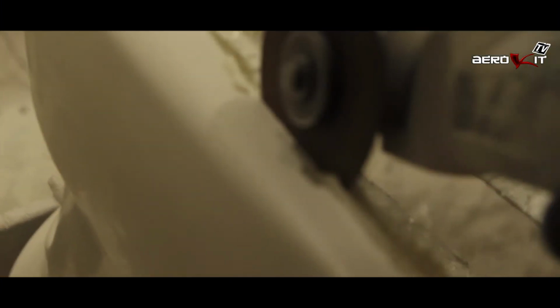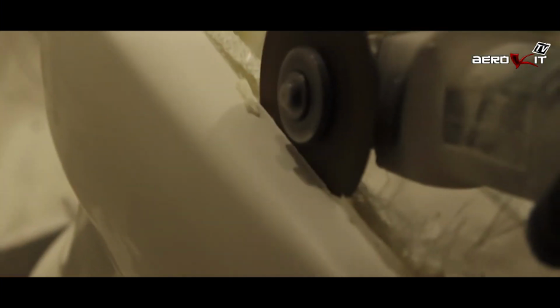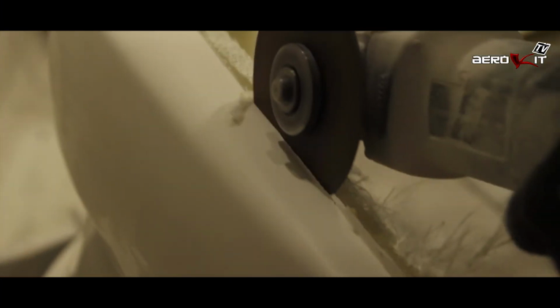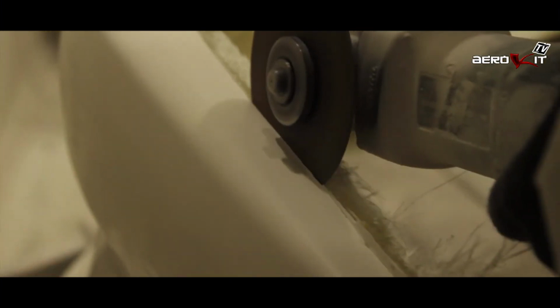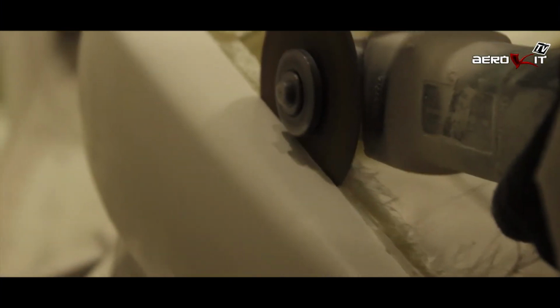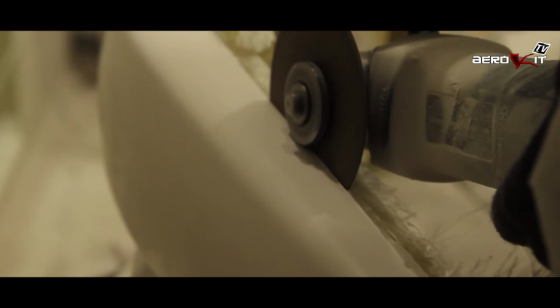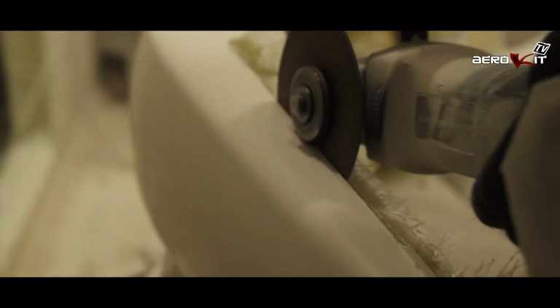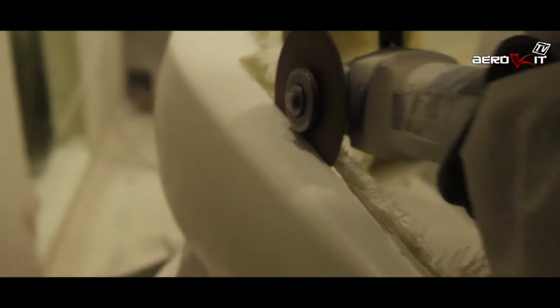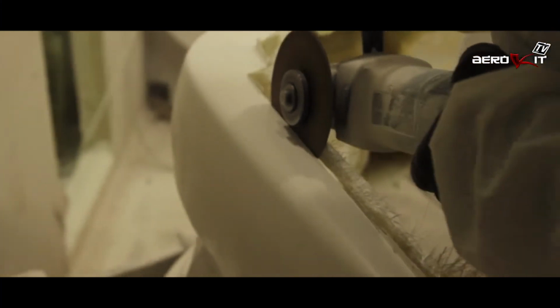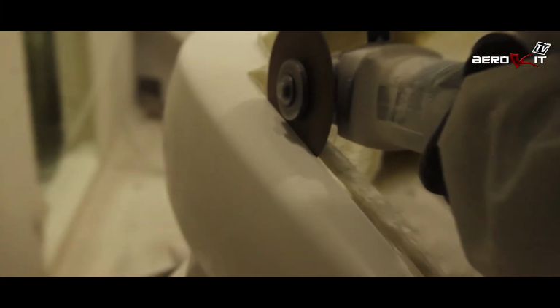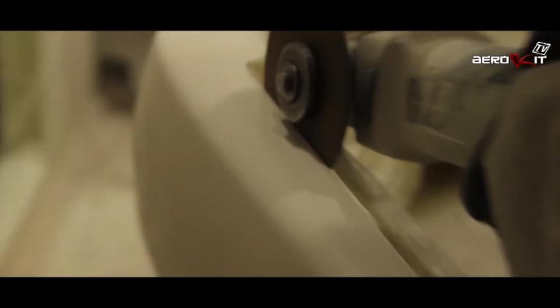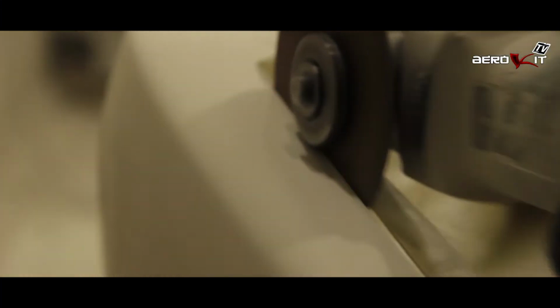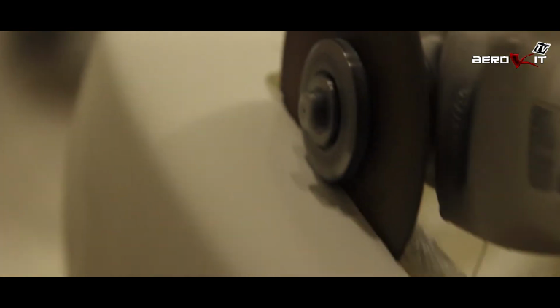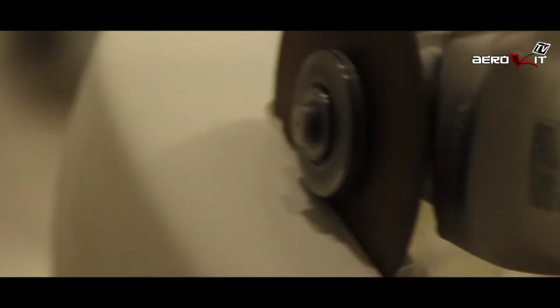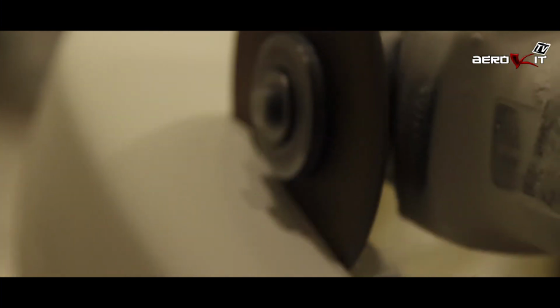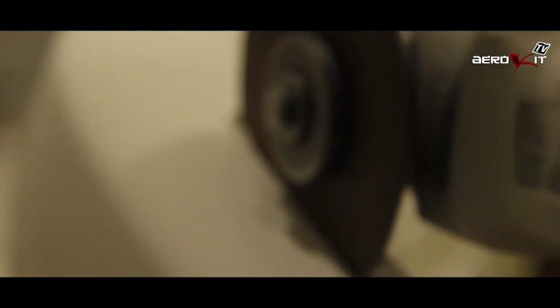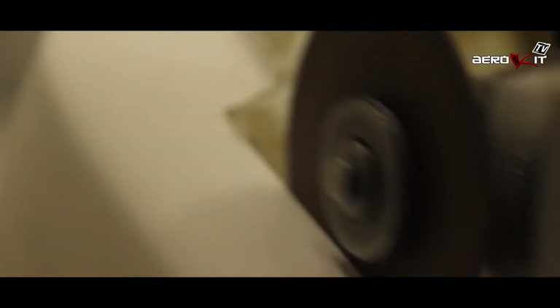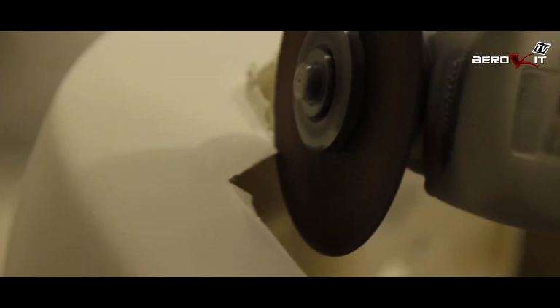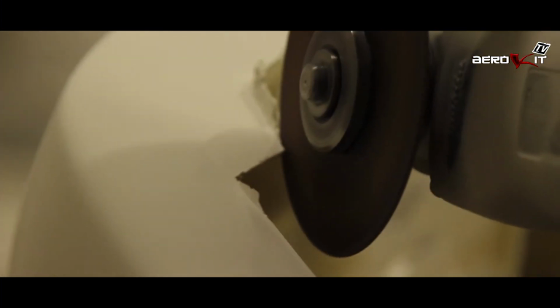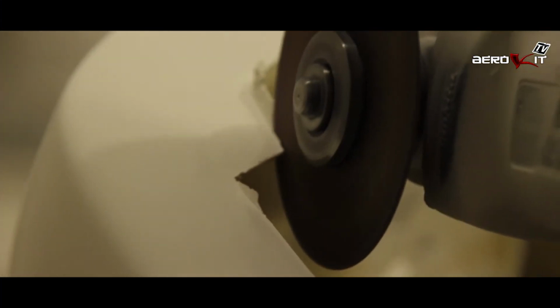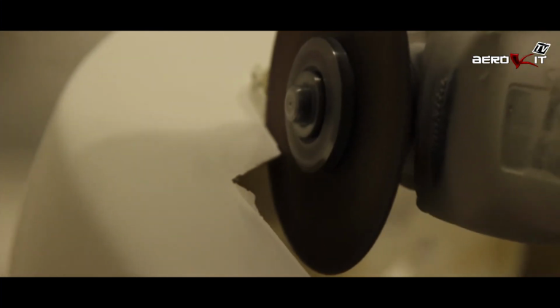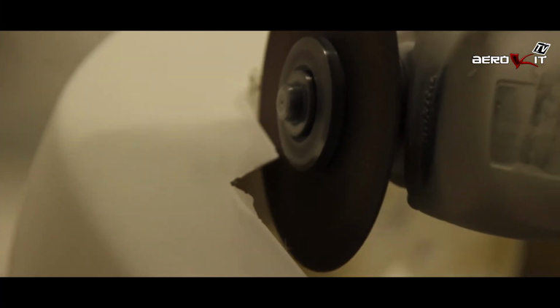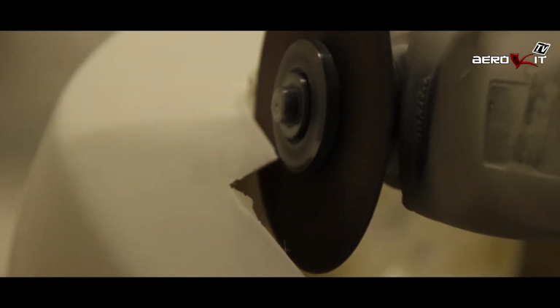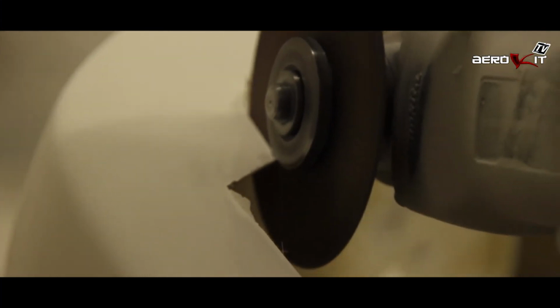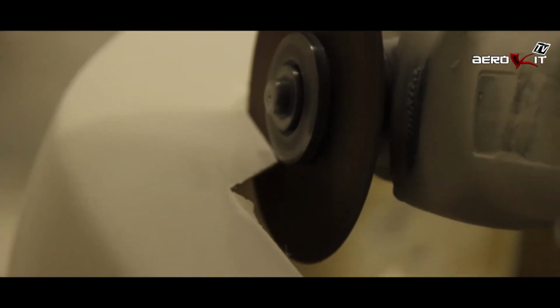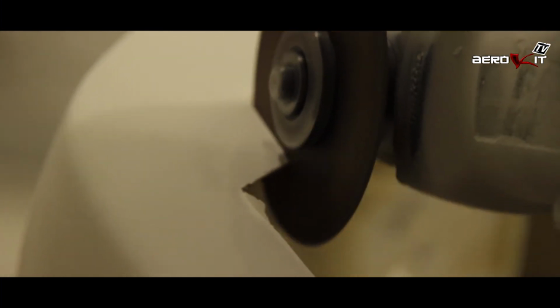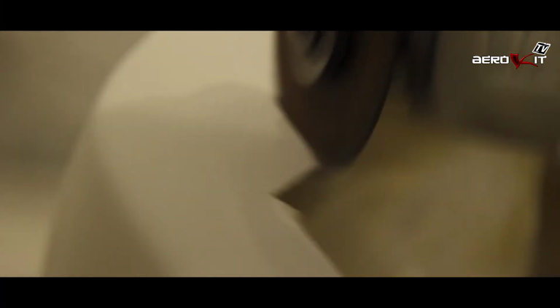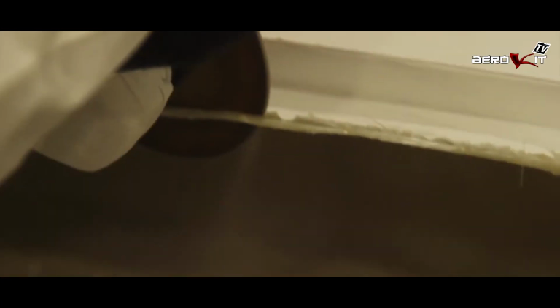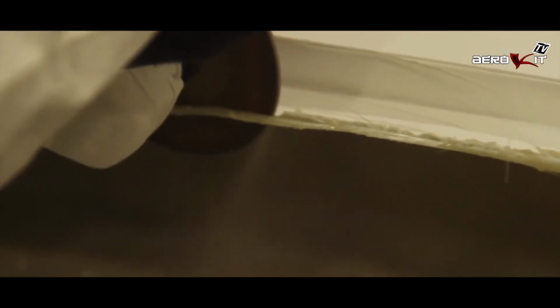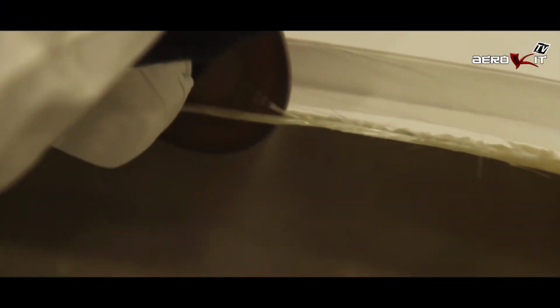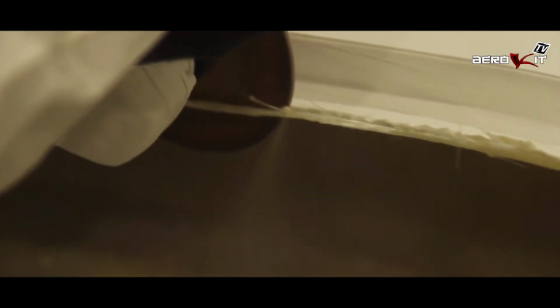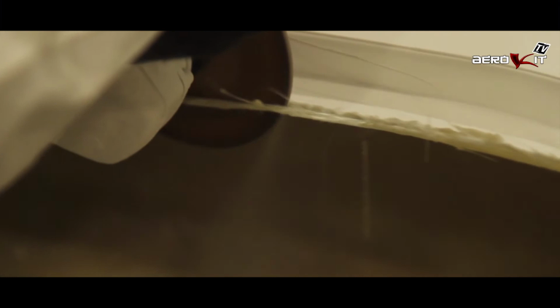Each piece is hand finished. It involves trimming and a final sanding process to ensure there are no imperfections.